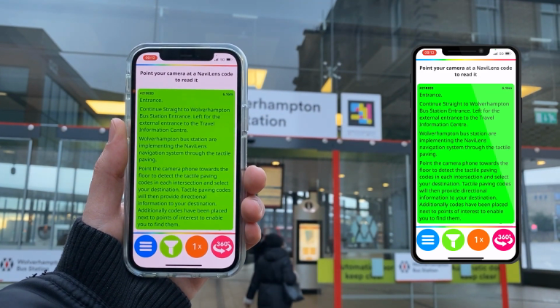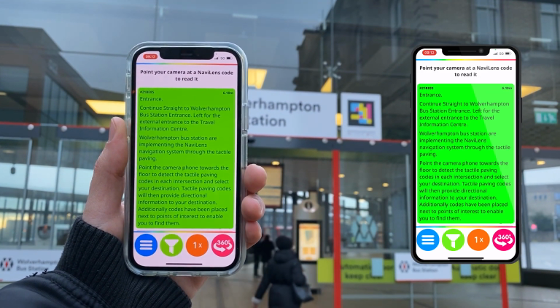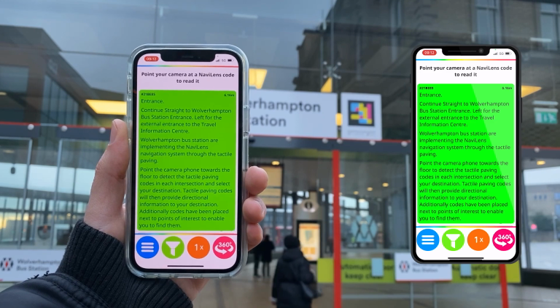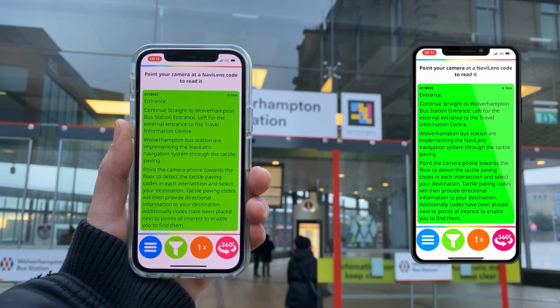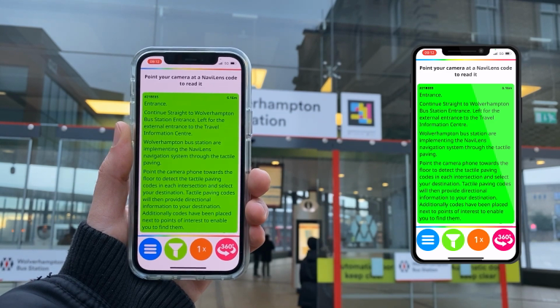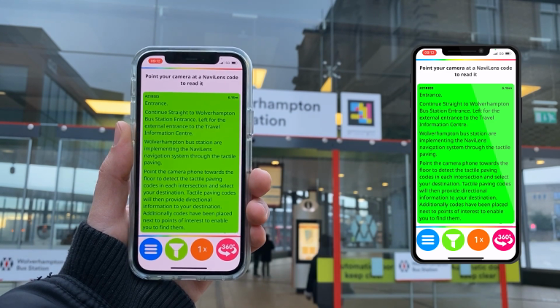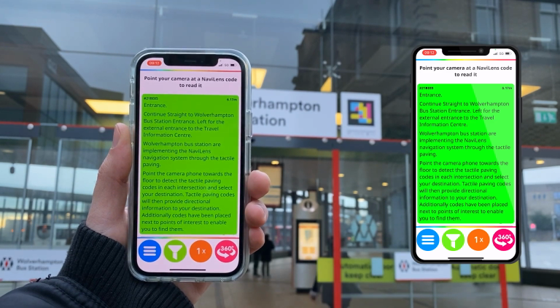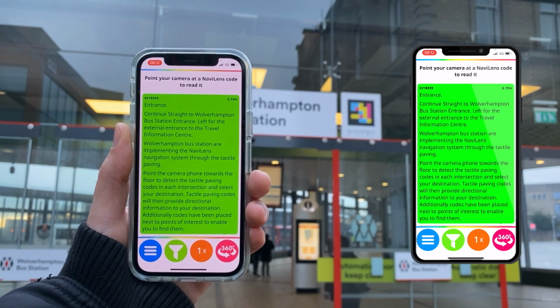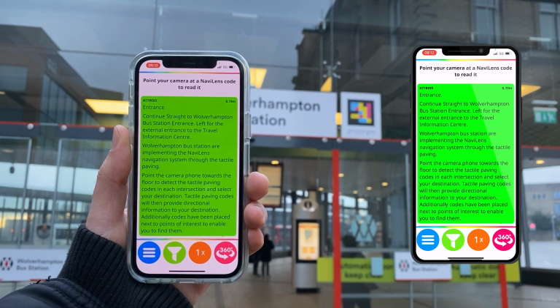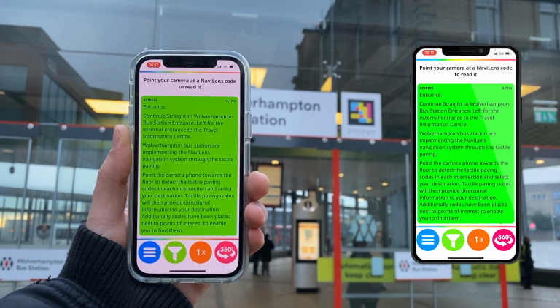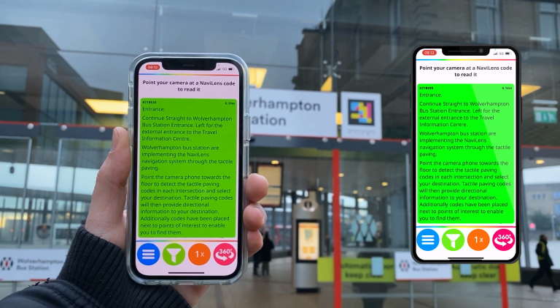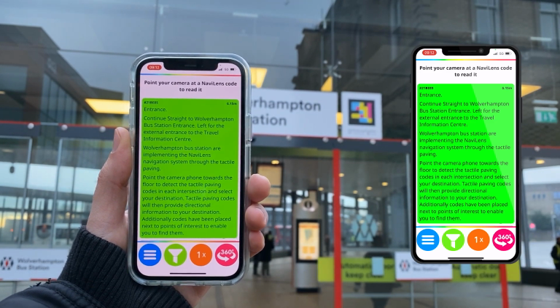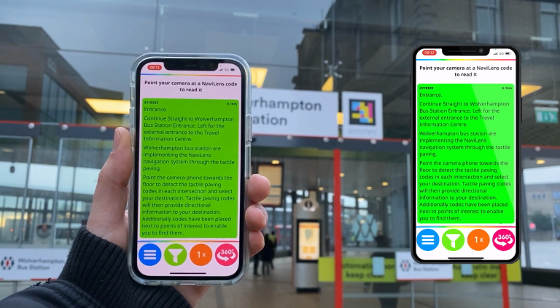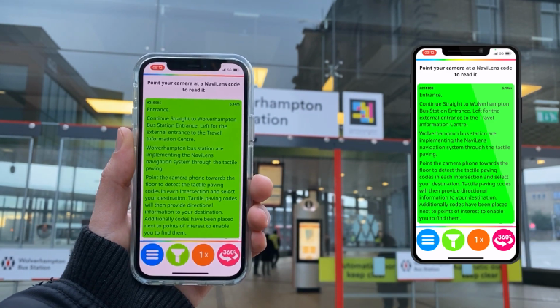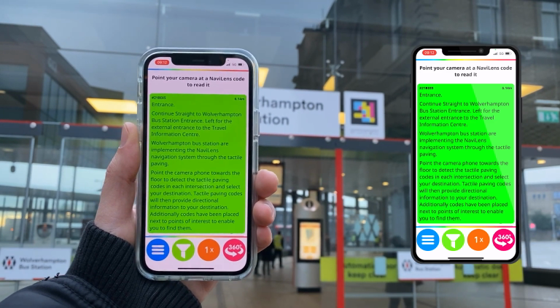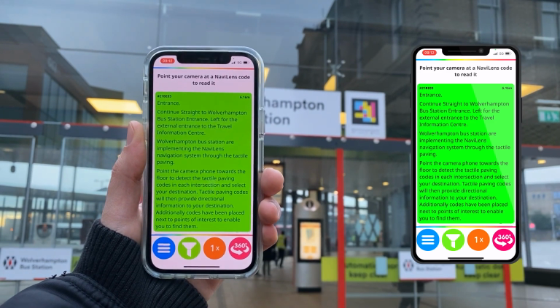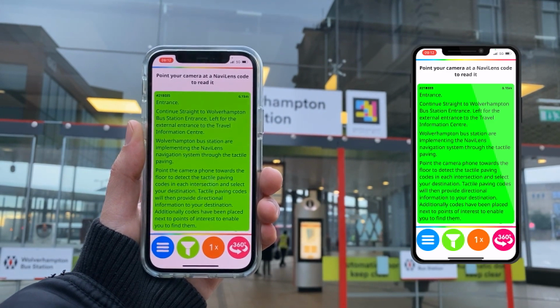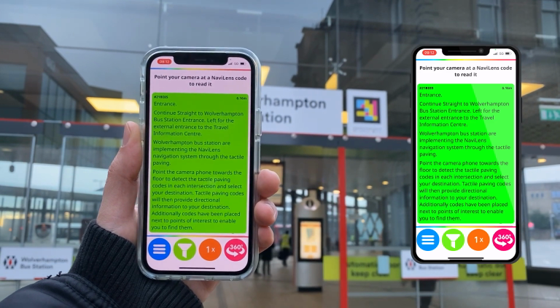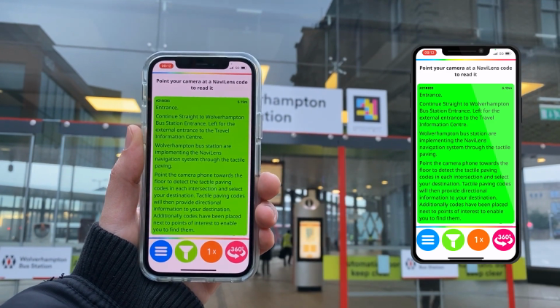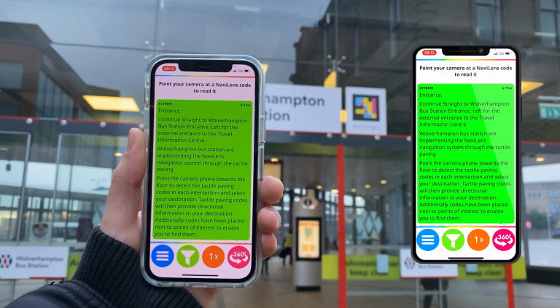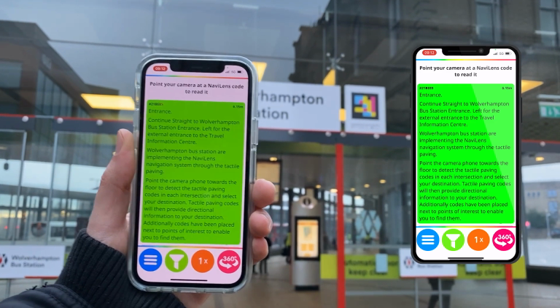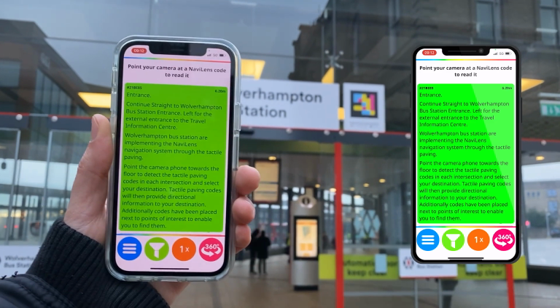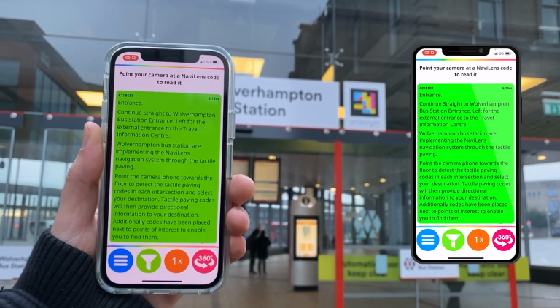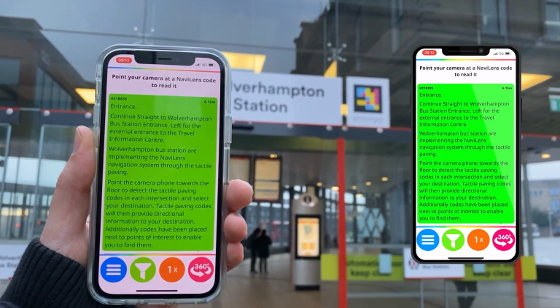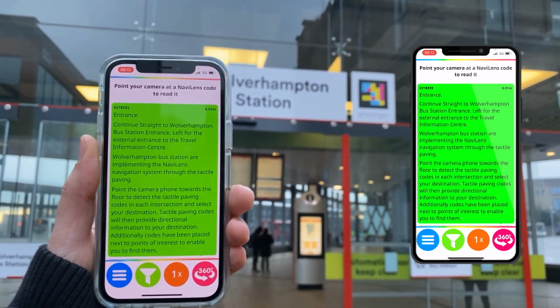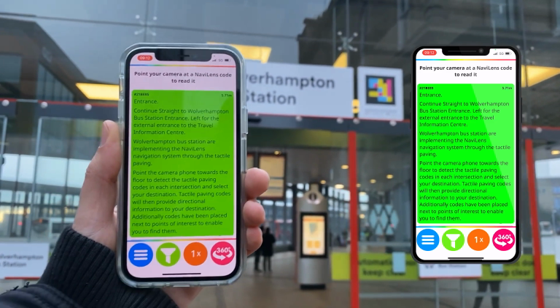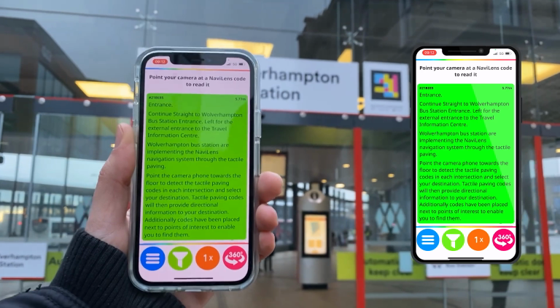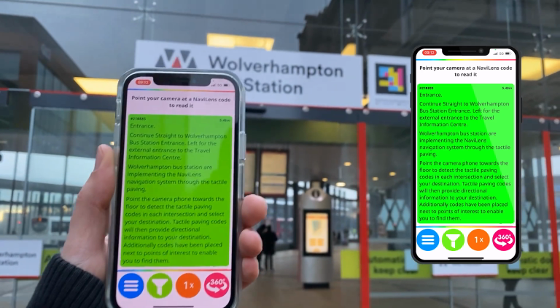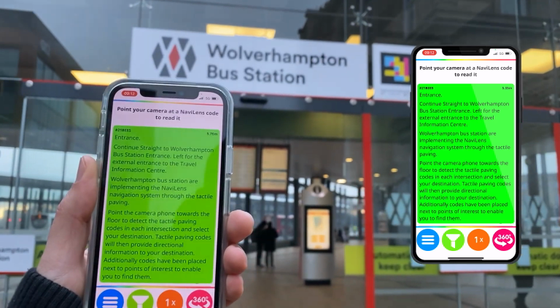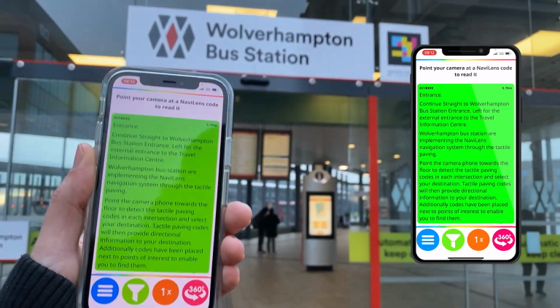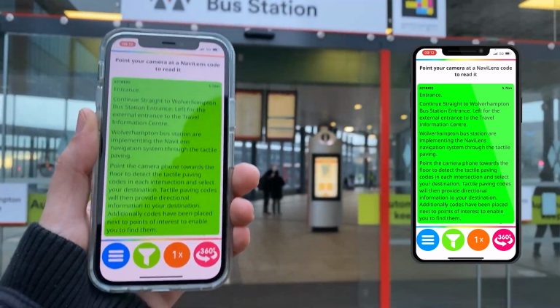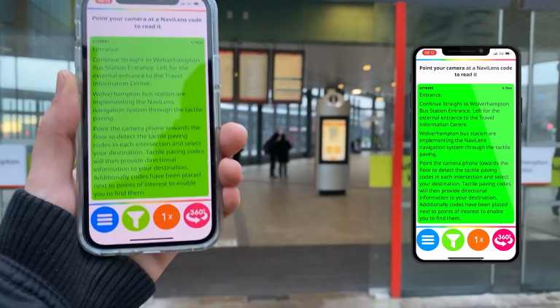Wolverhampton bus station is implementing the NaviLens navigation system through the tactile paving. Point the camera phone towards the floor to detect the tactile paving codes in each area.